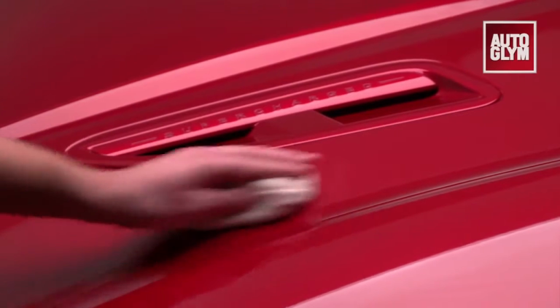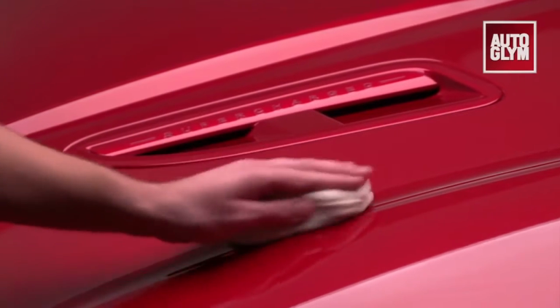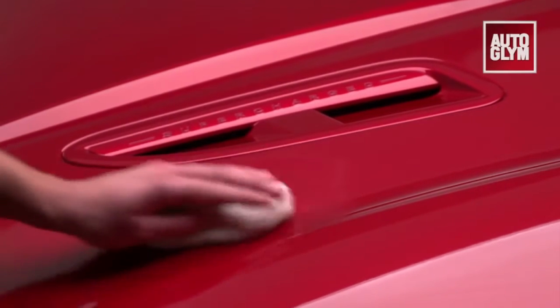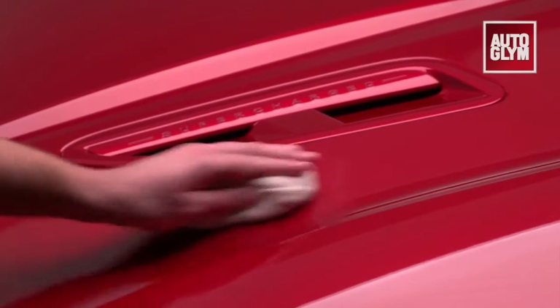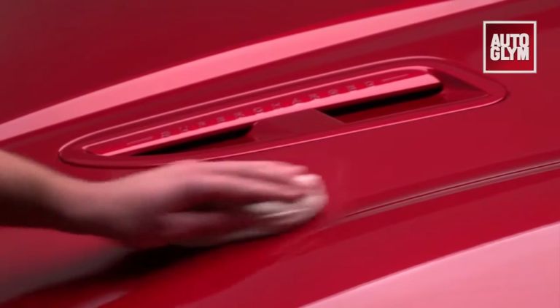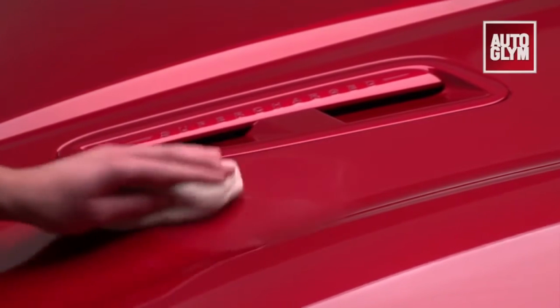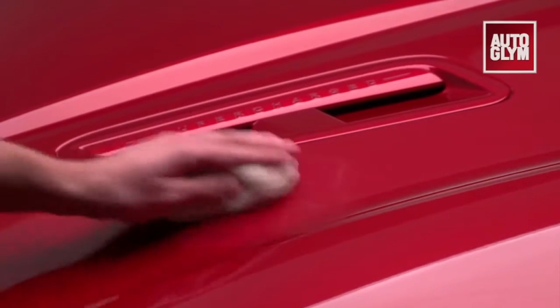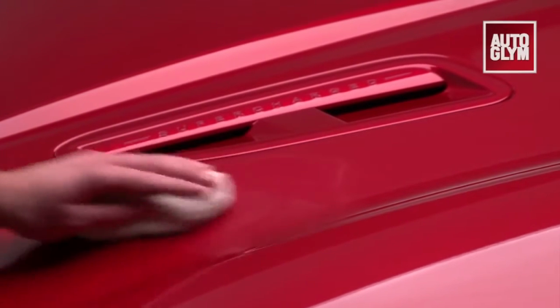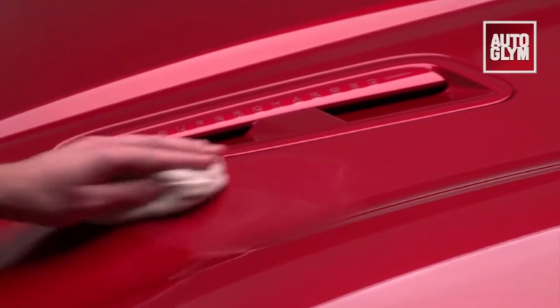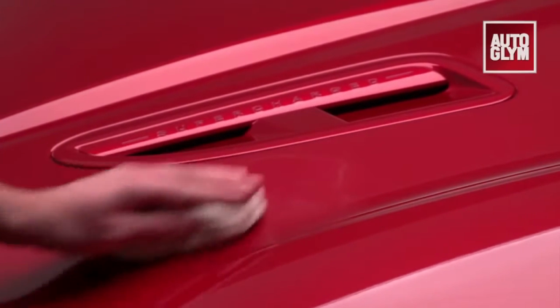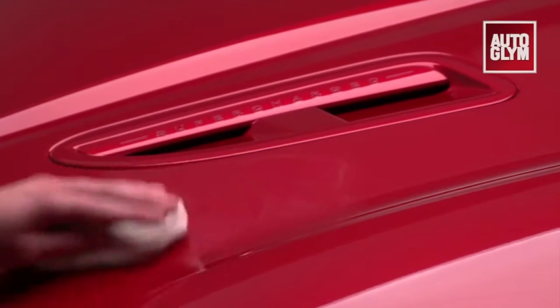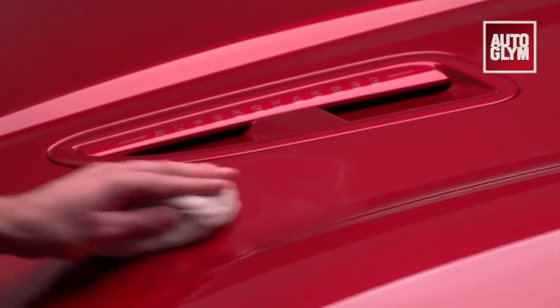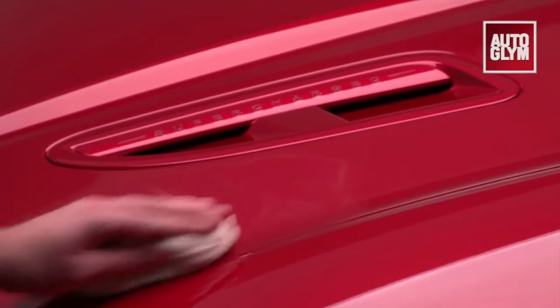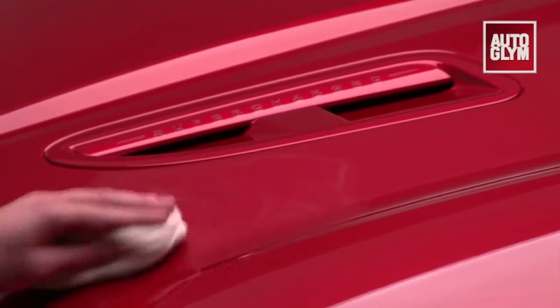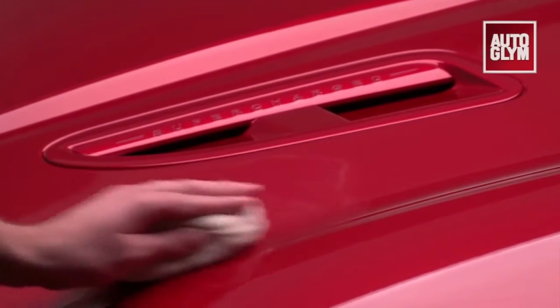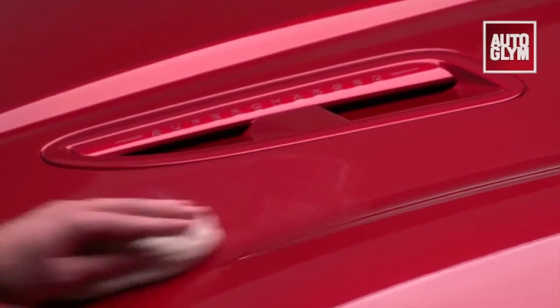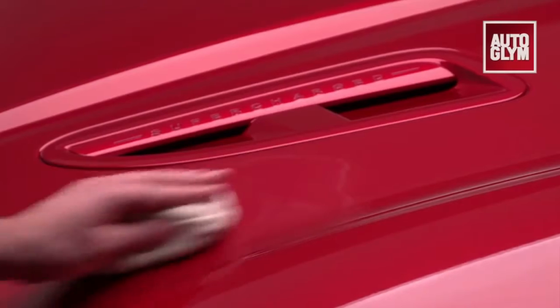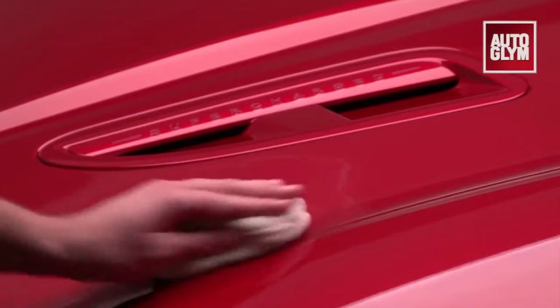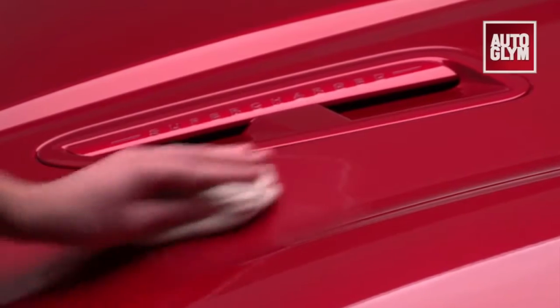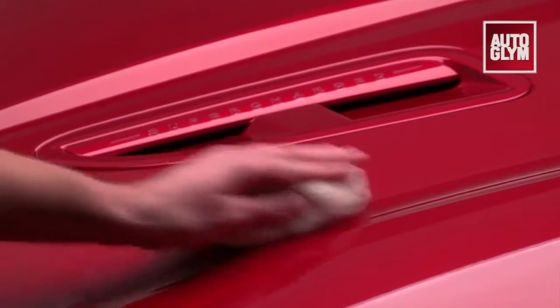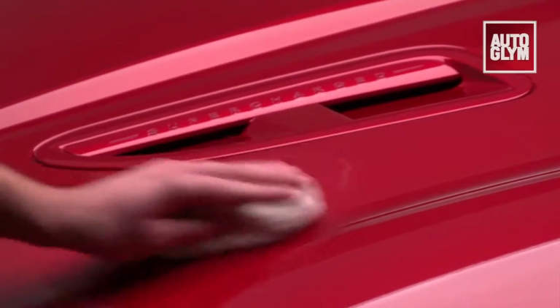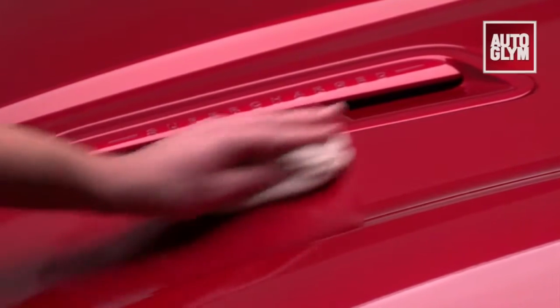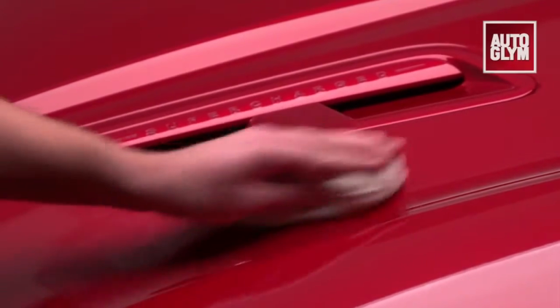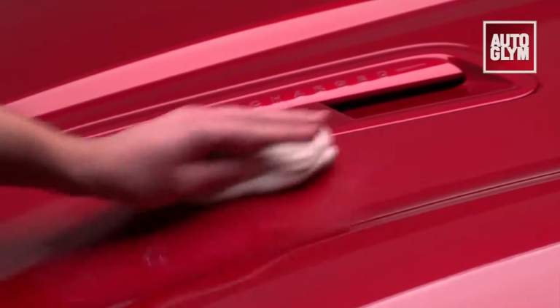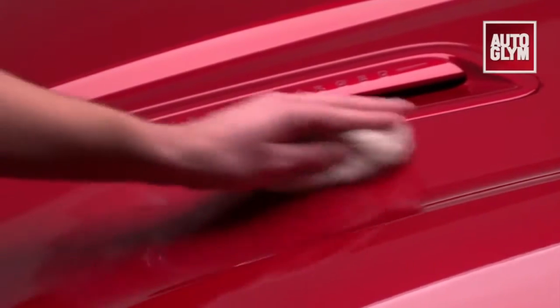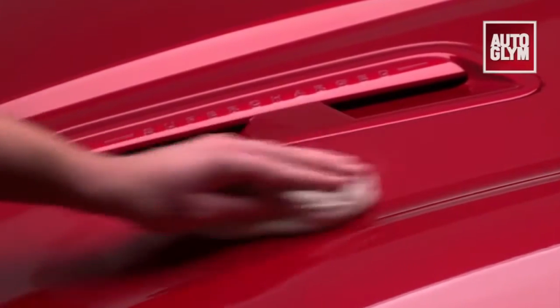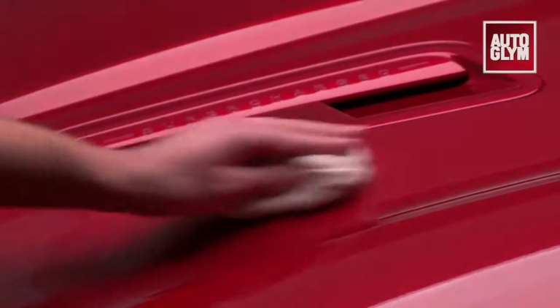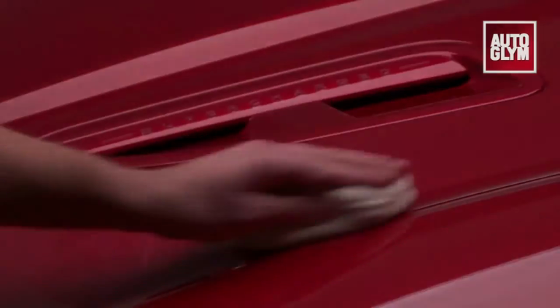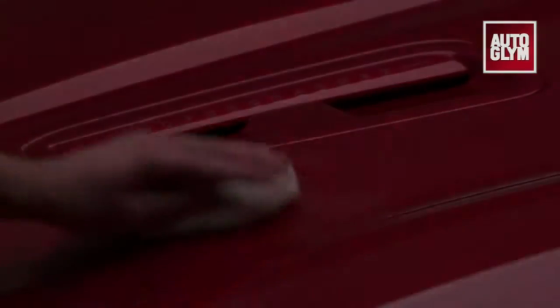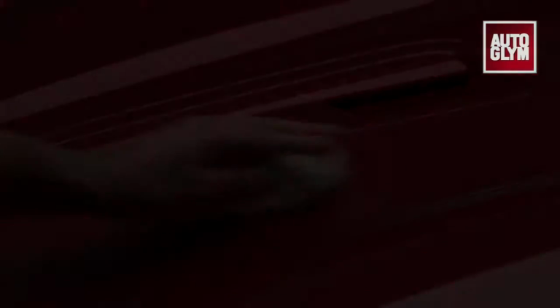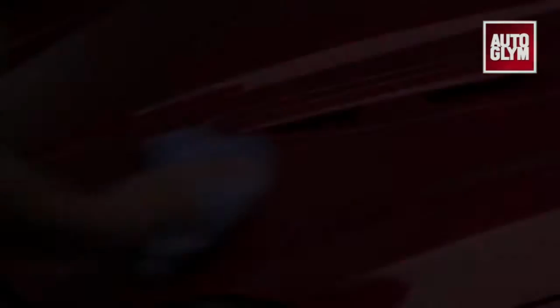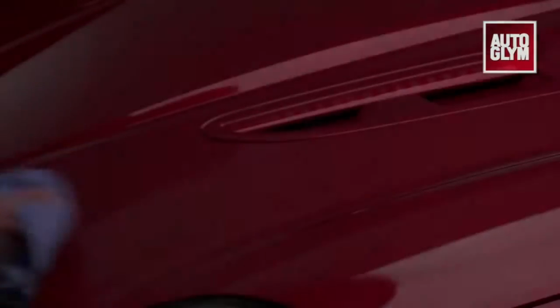The surface detailing kit removes all bonded contaminants from your paintwork, allowing for a deeper, more durable shine.